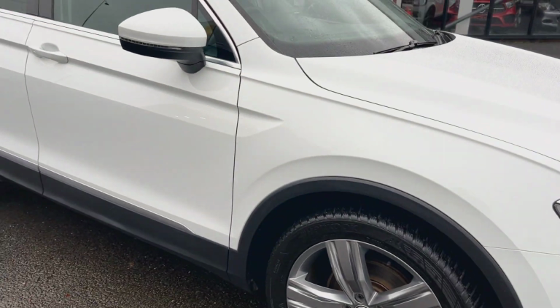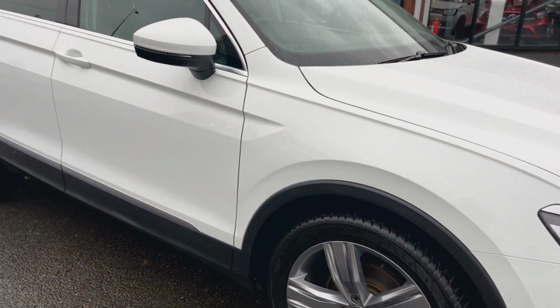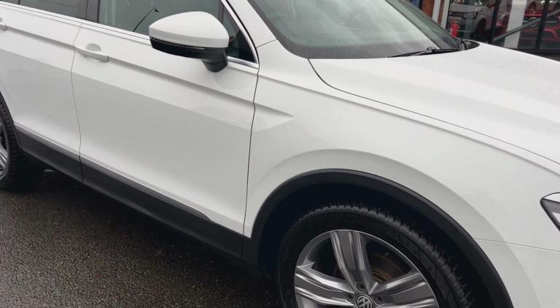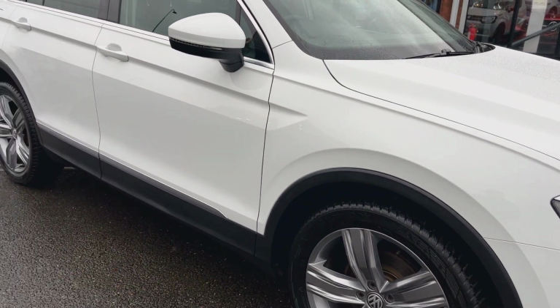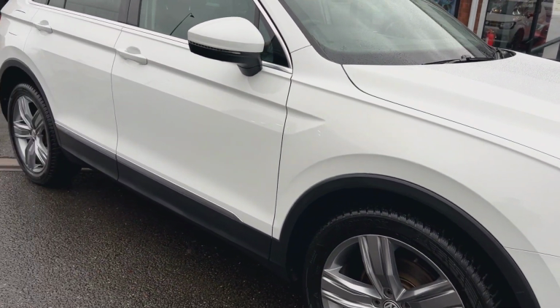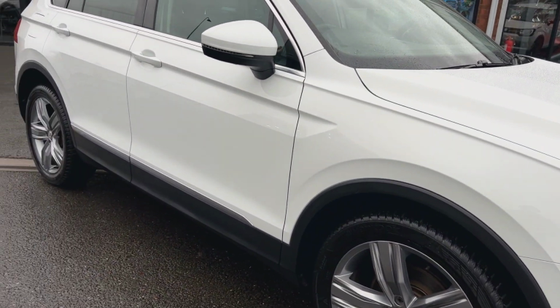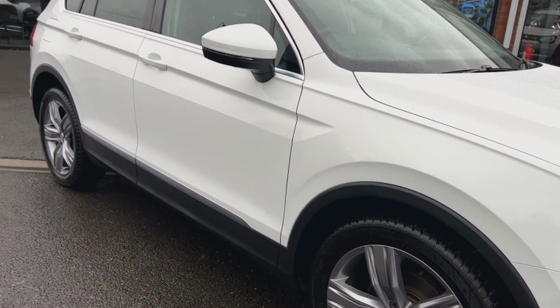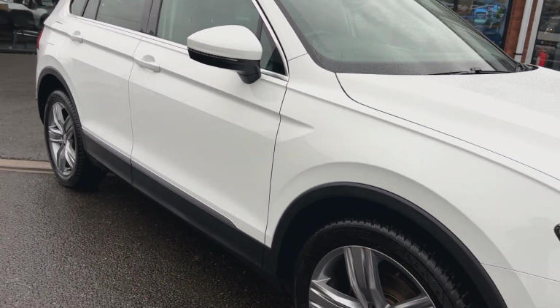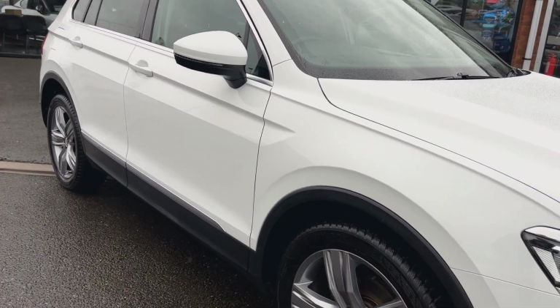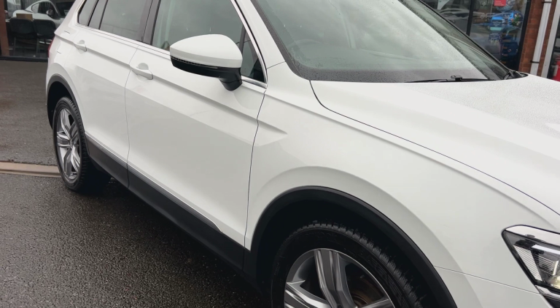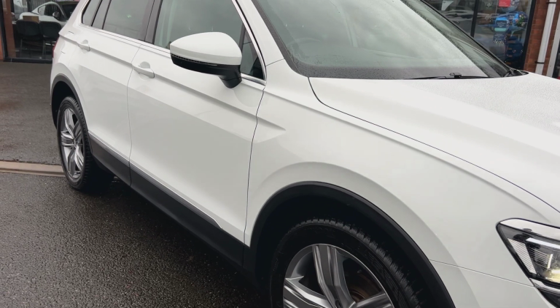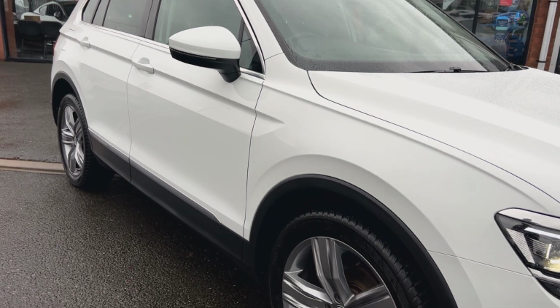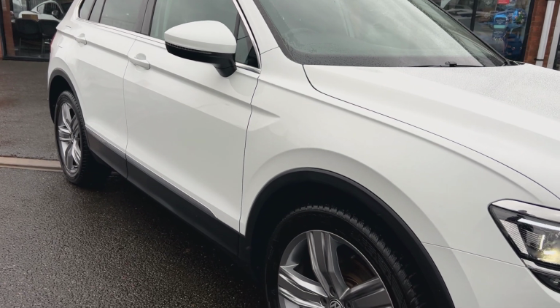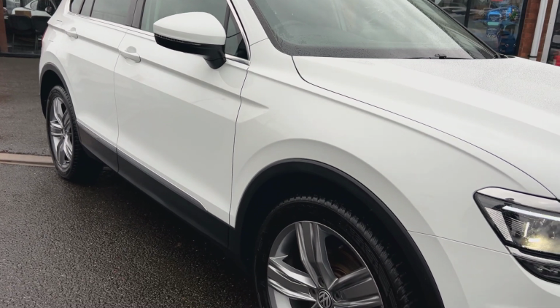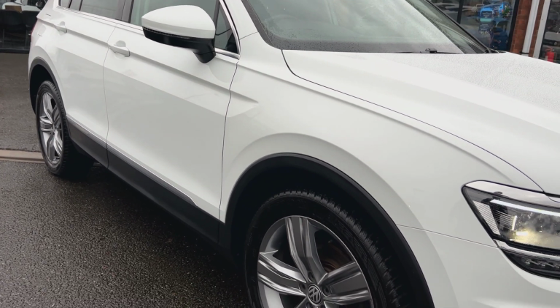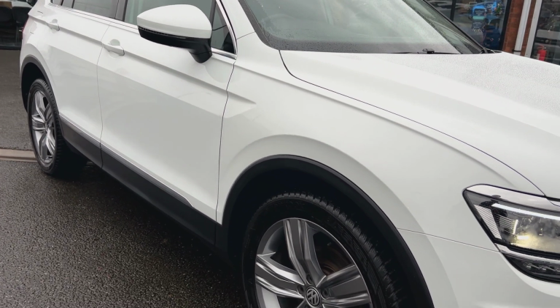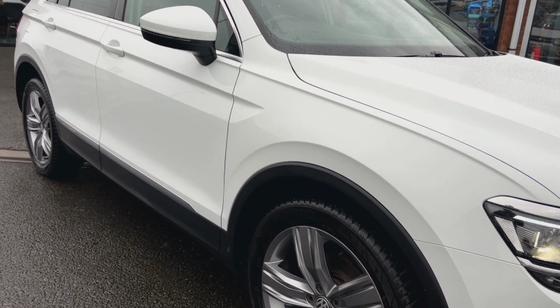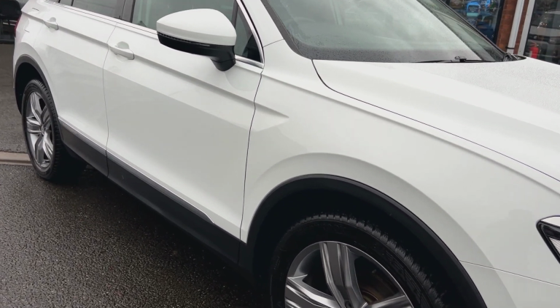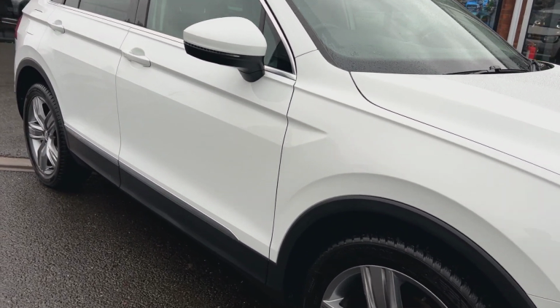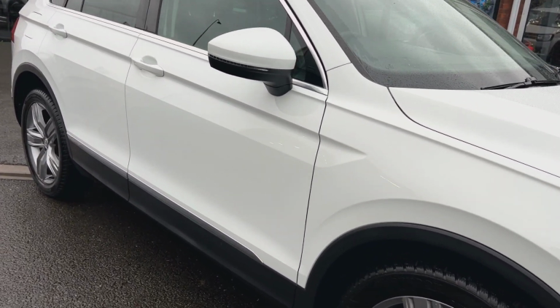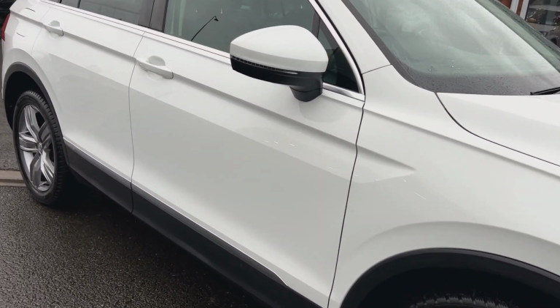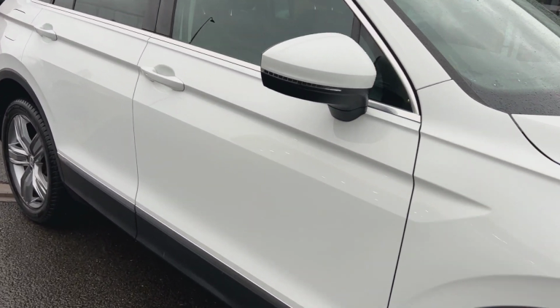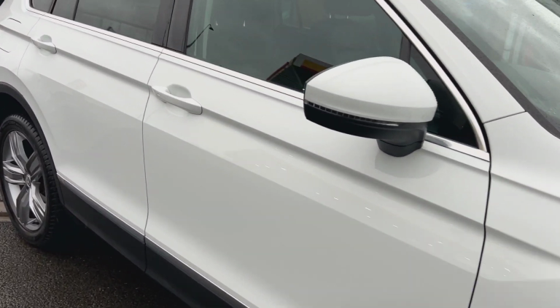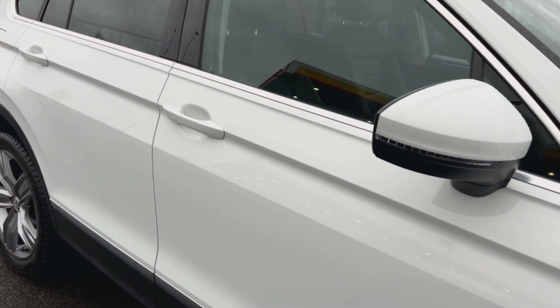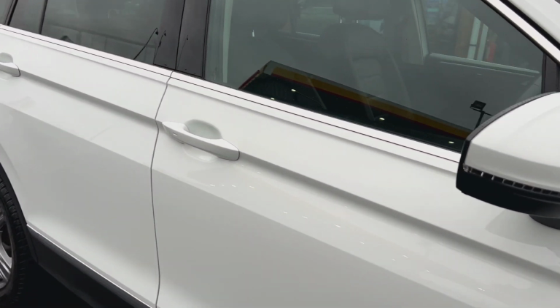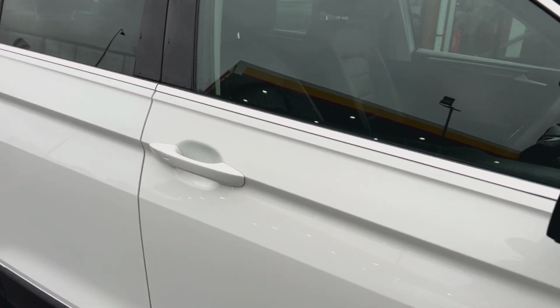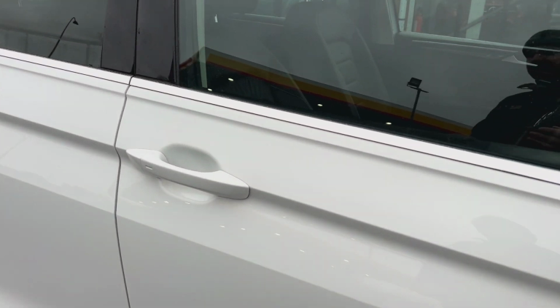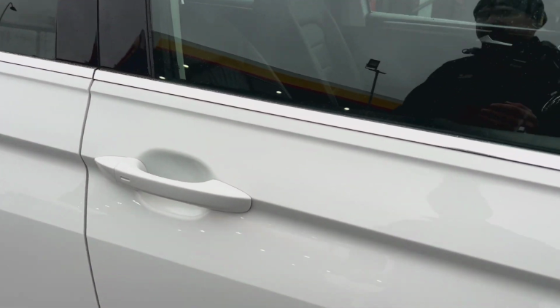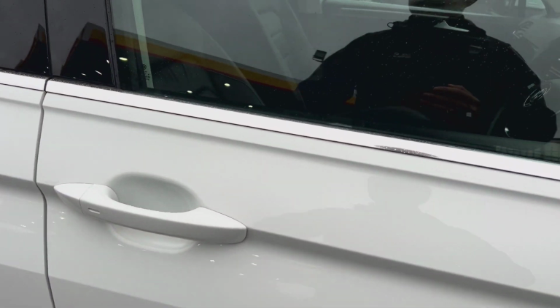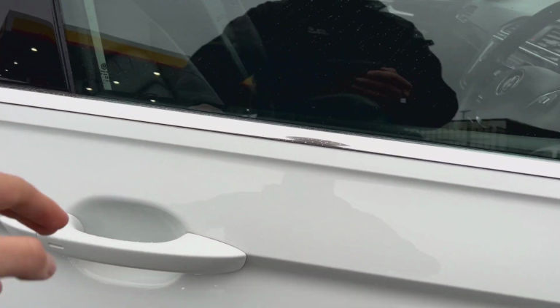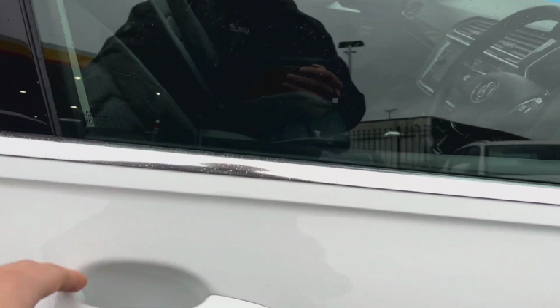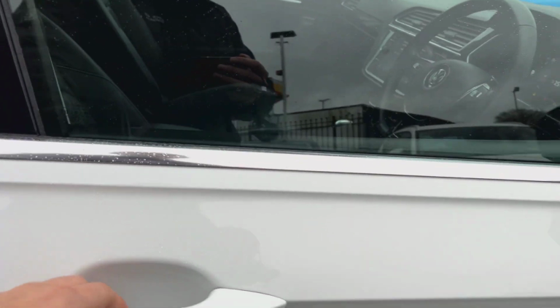Looking down the side then, no signs of any dents, dings, bumper corner scuffs — it's in nice, nice order.